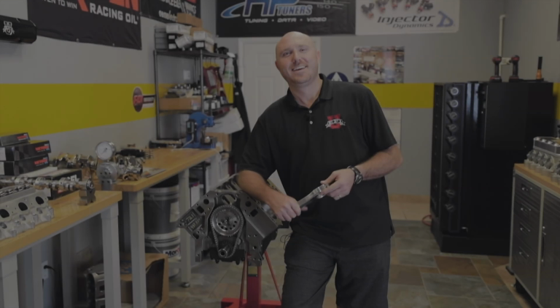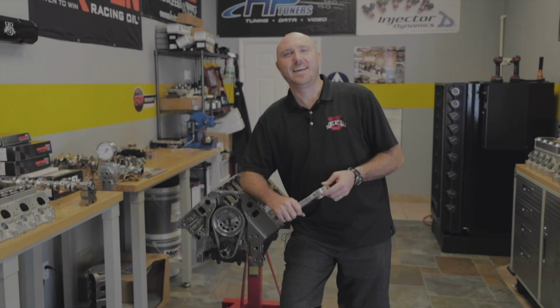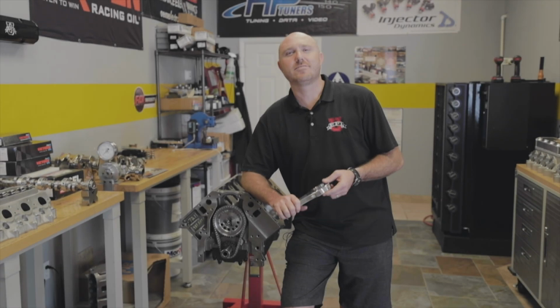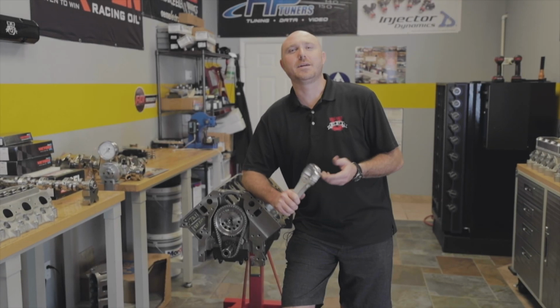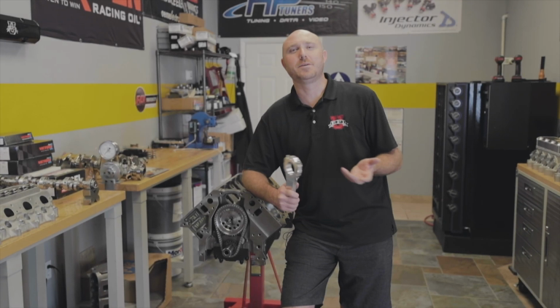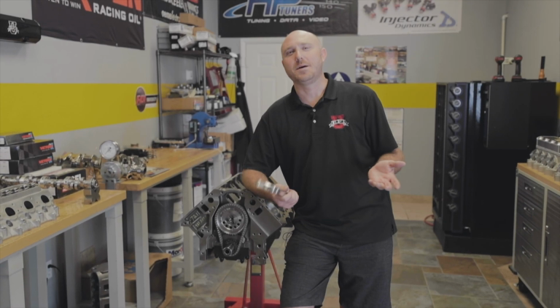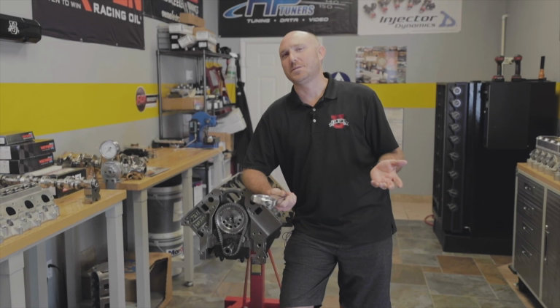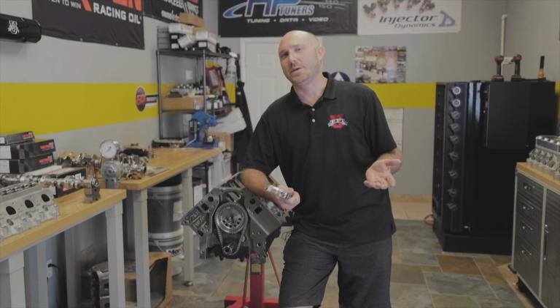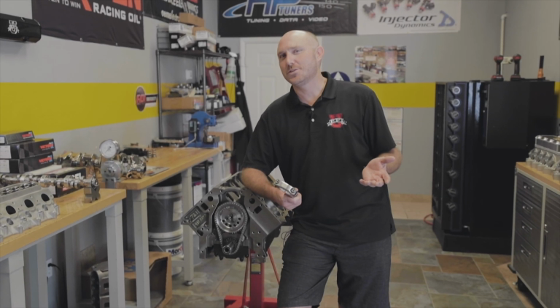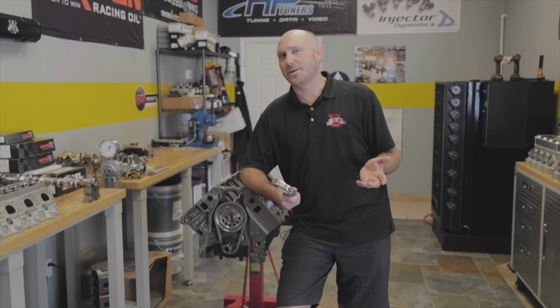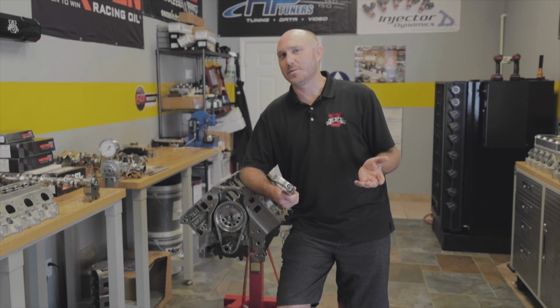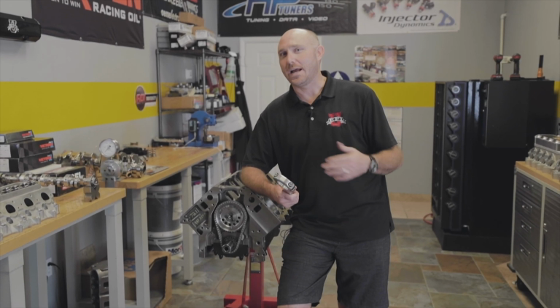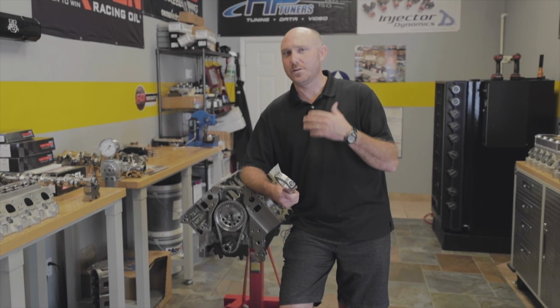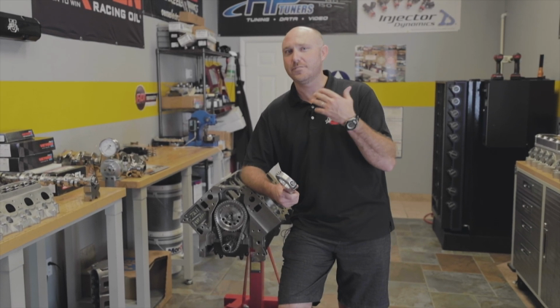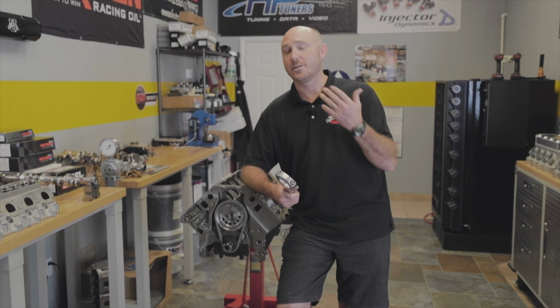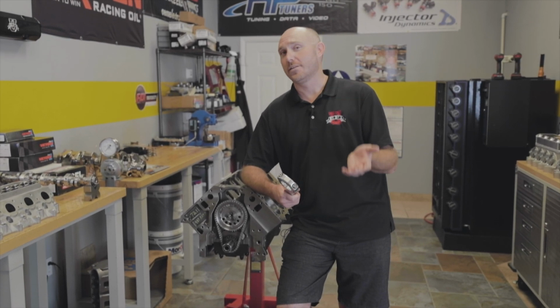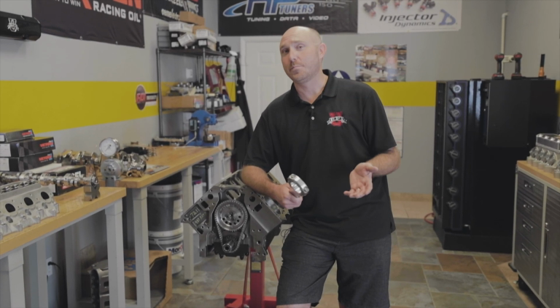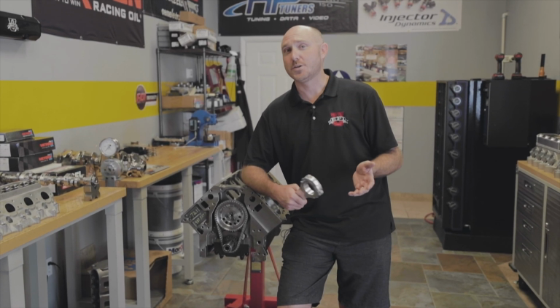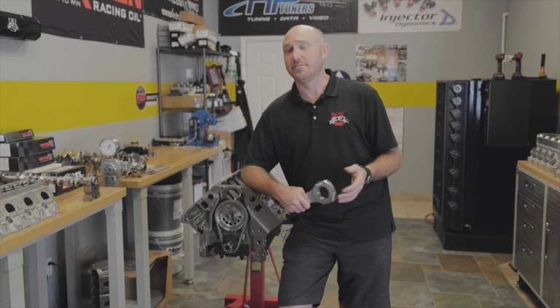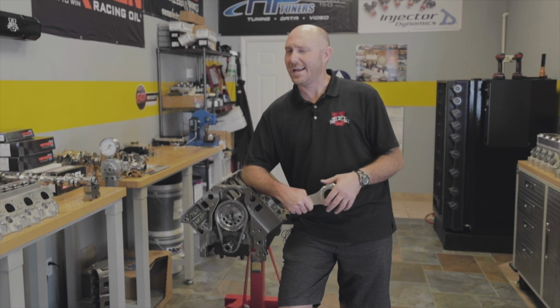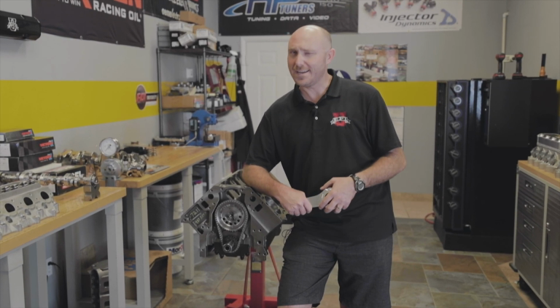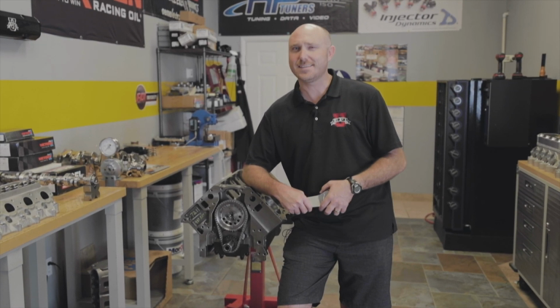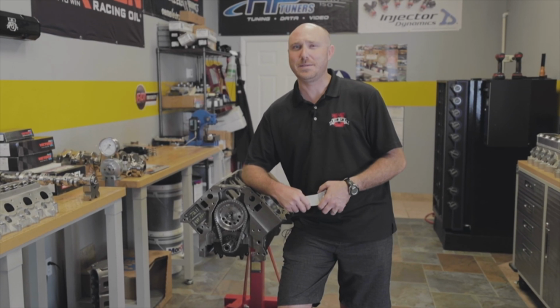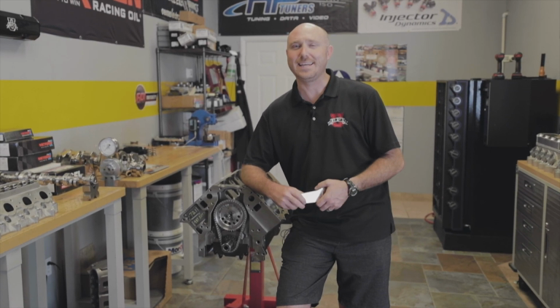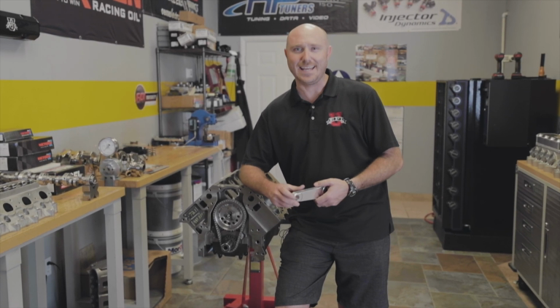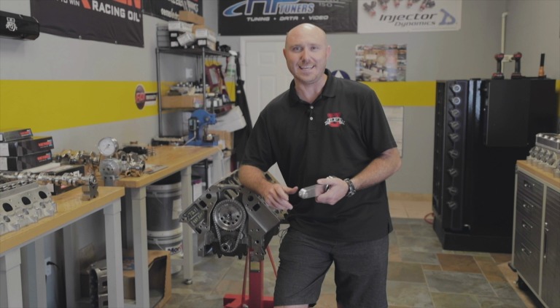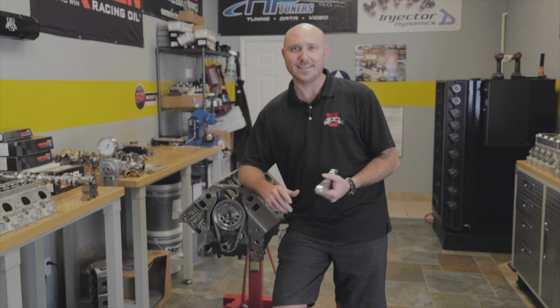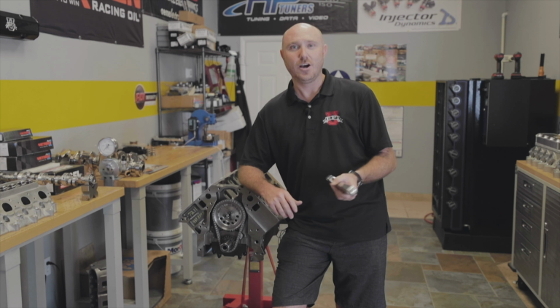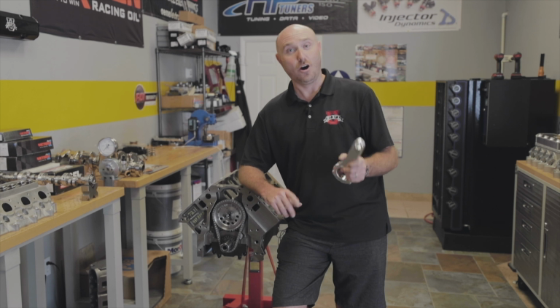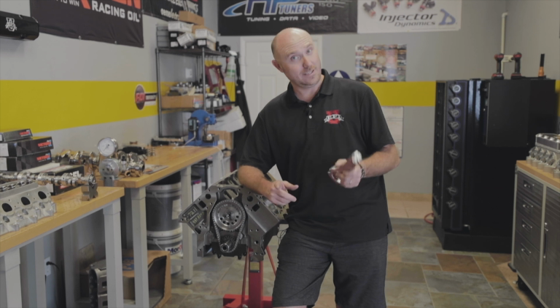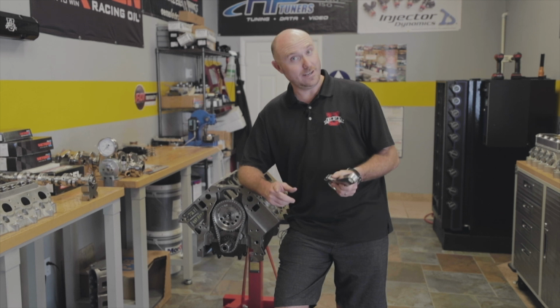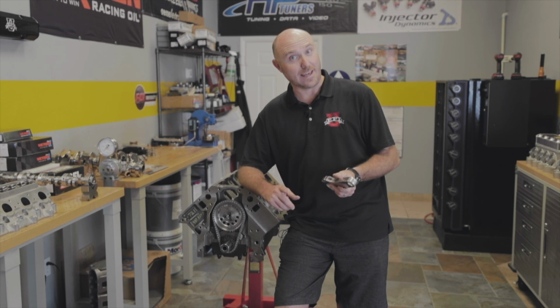Hey everybody, what's up? It's Ben Strader back with you for another episode of How Not to Be an Idiot on the Internet.